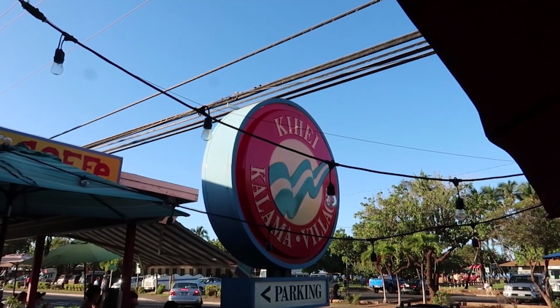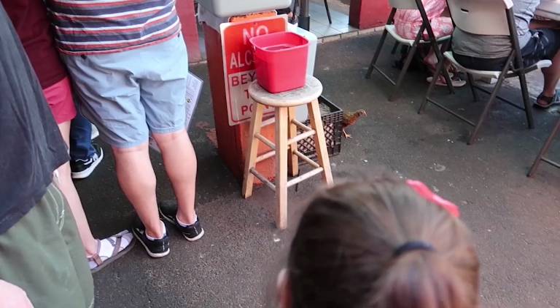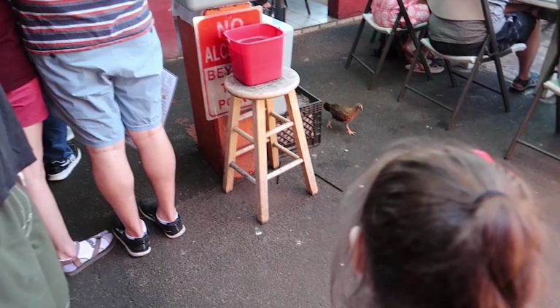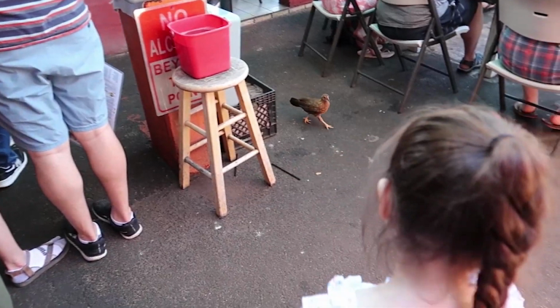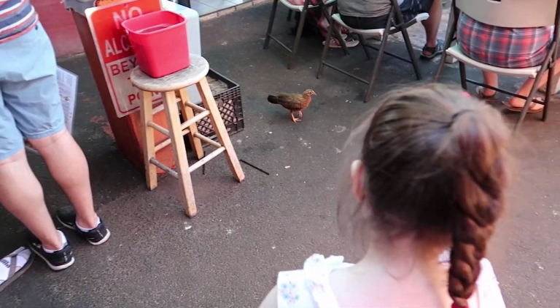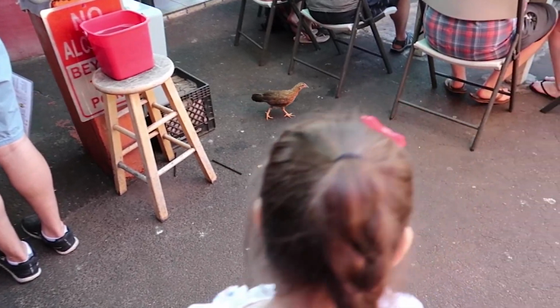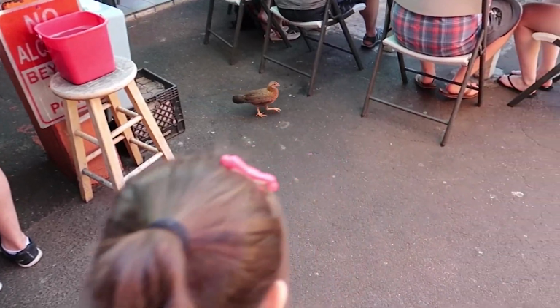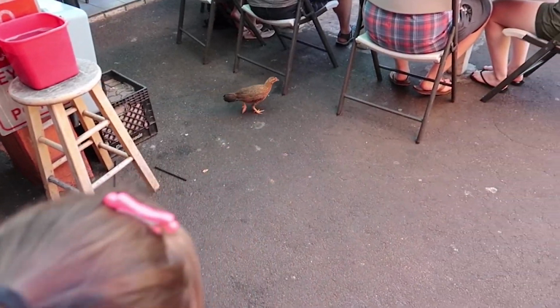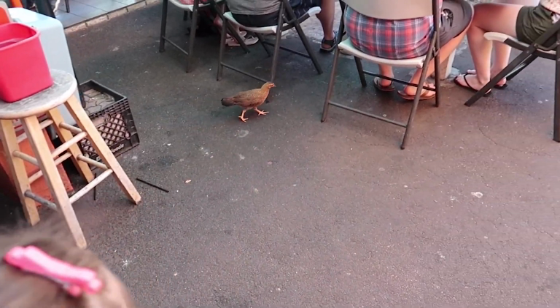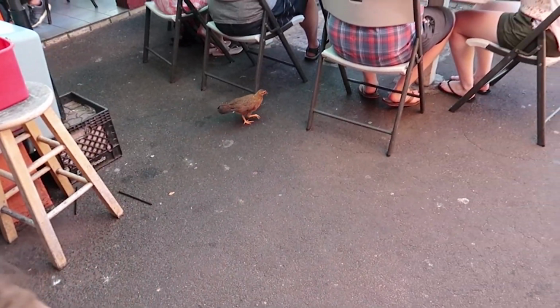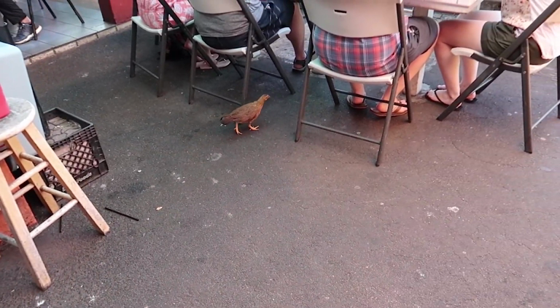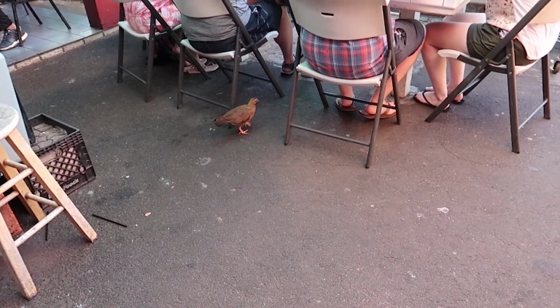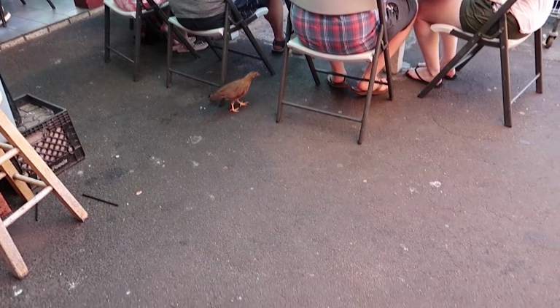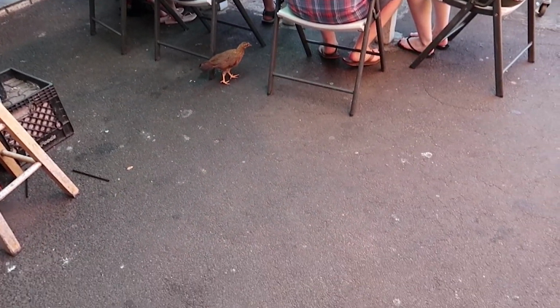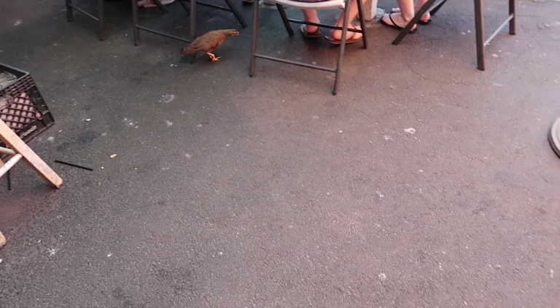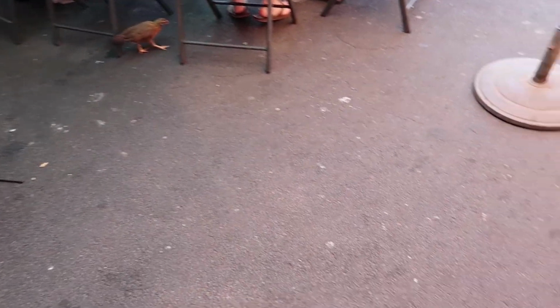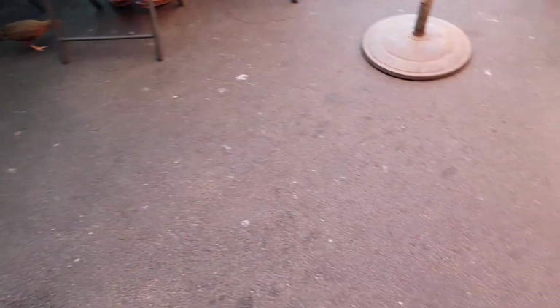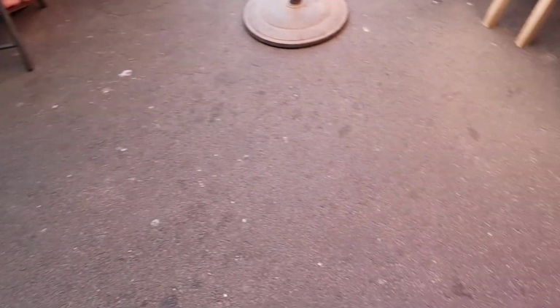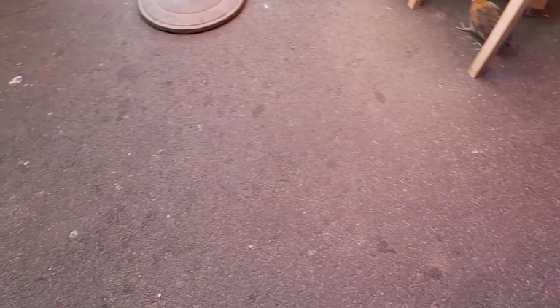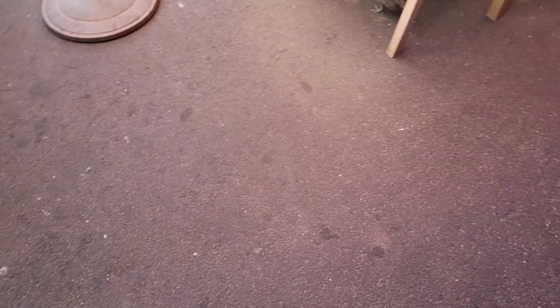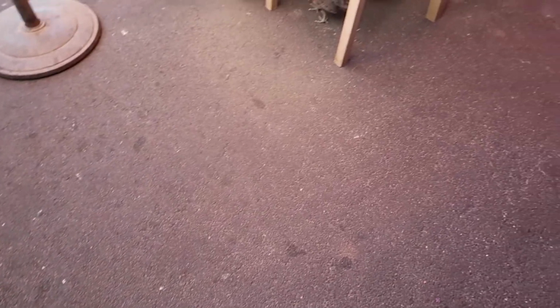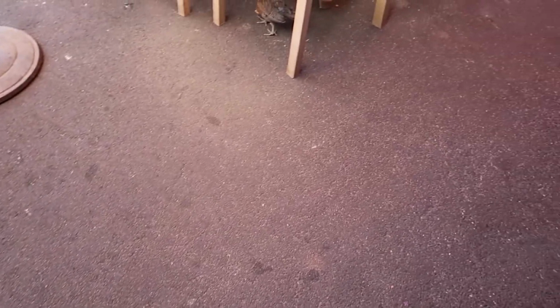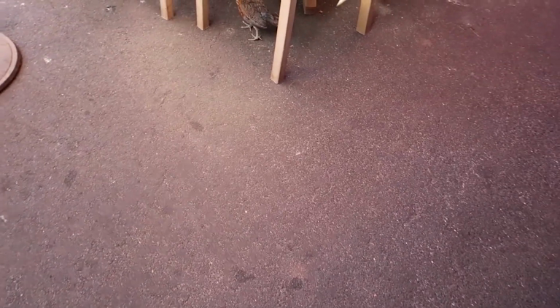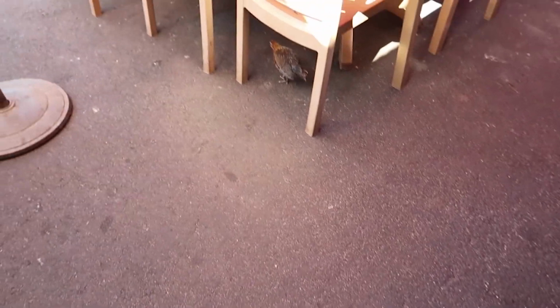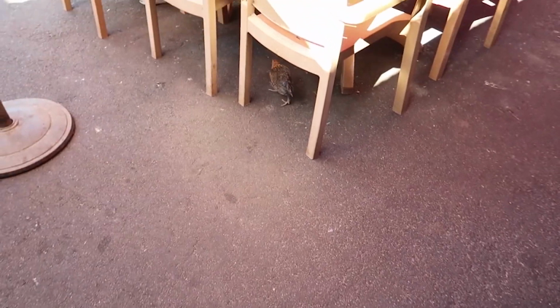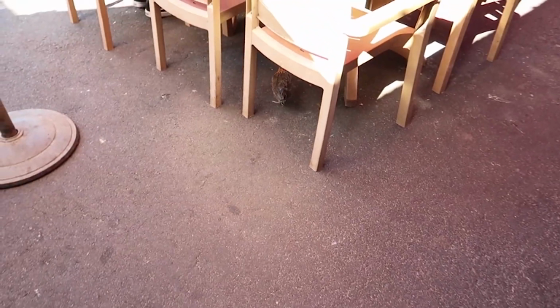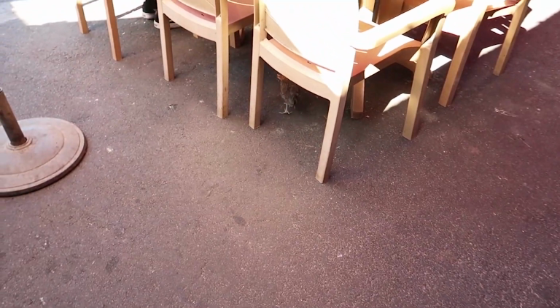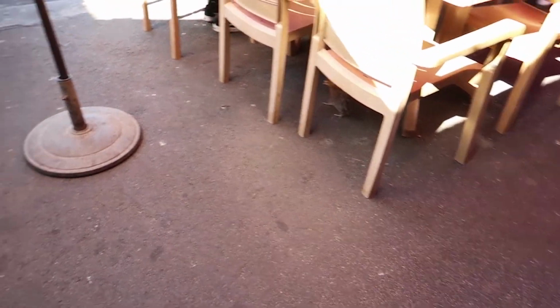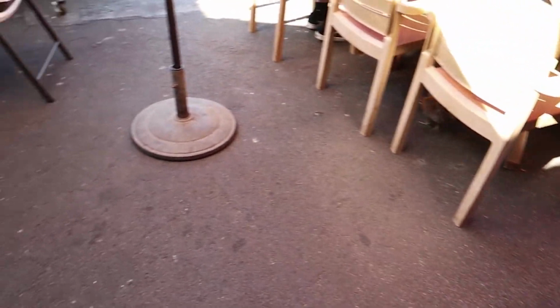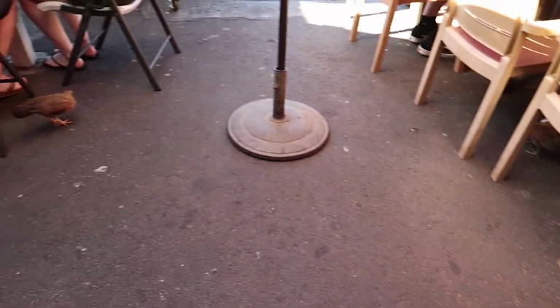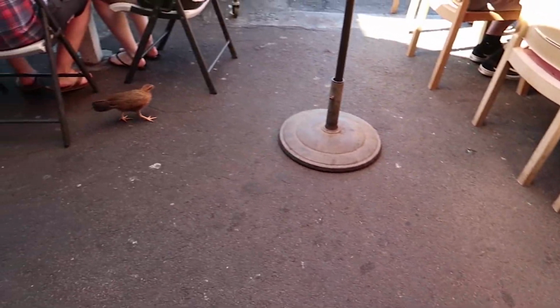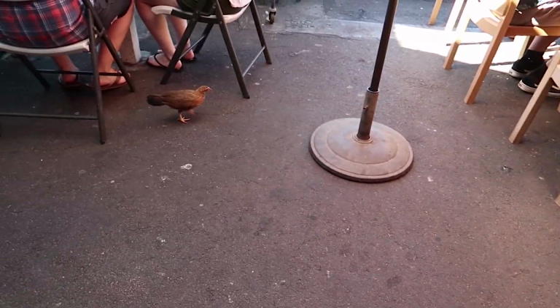Oh, here it comes! There's another one there. See ya, chicken. Oh, there it comes.